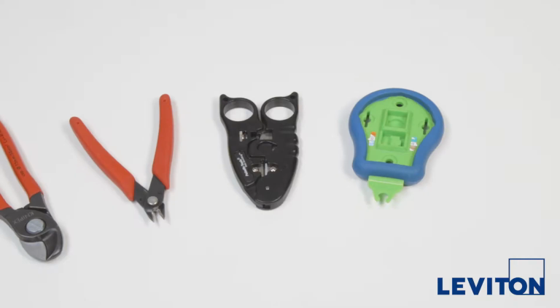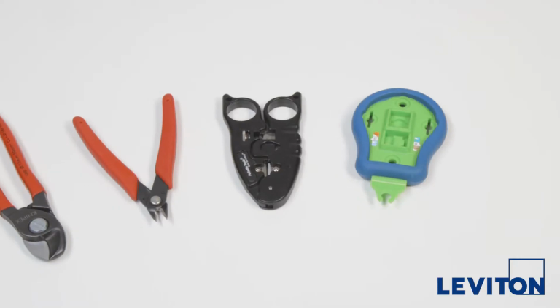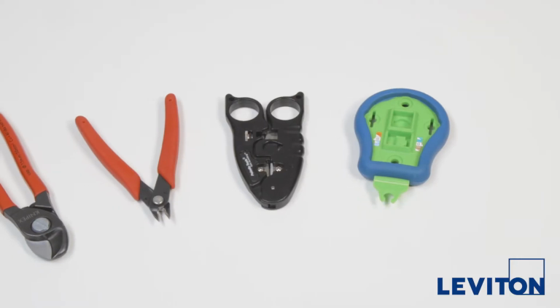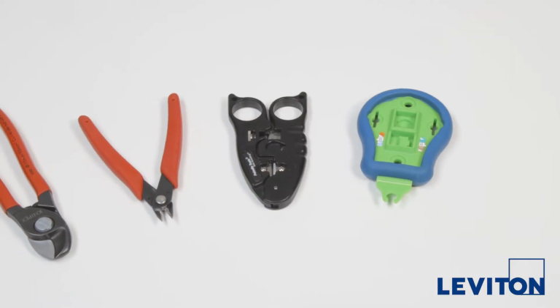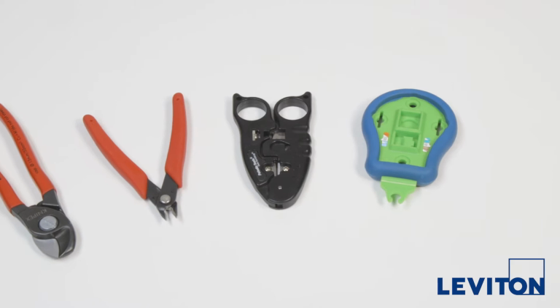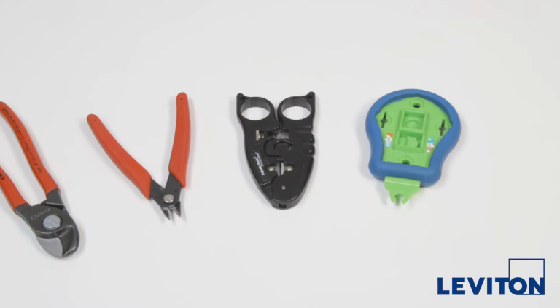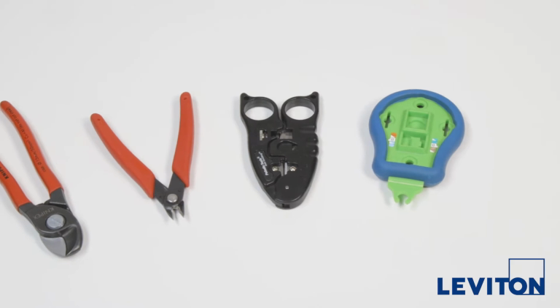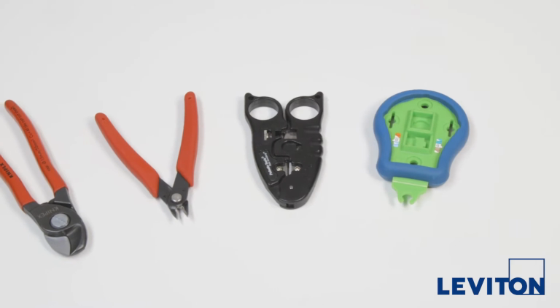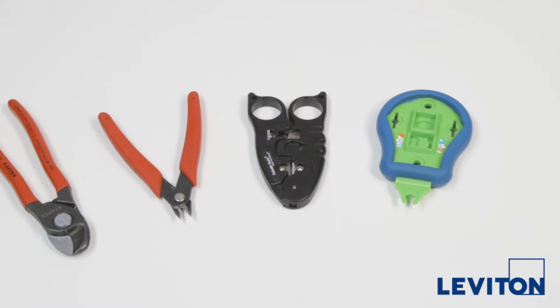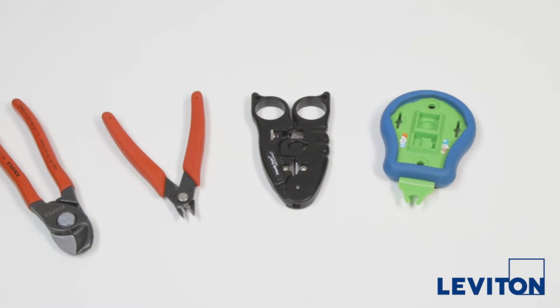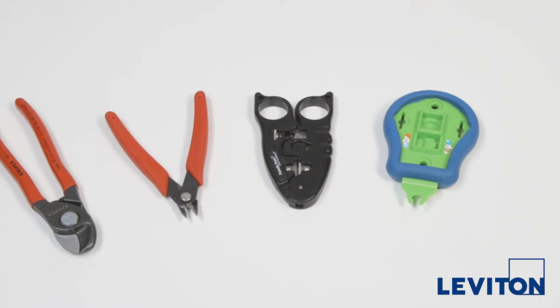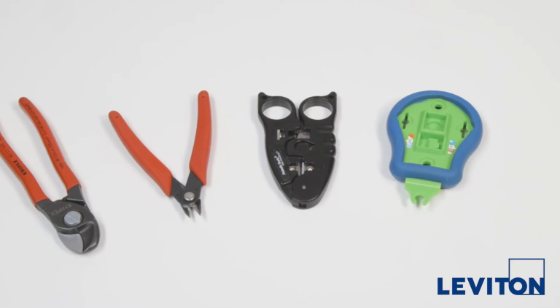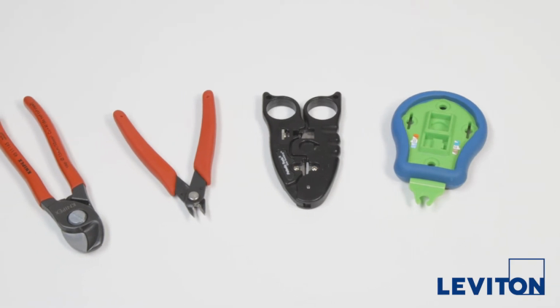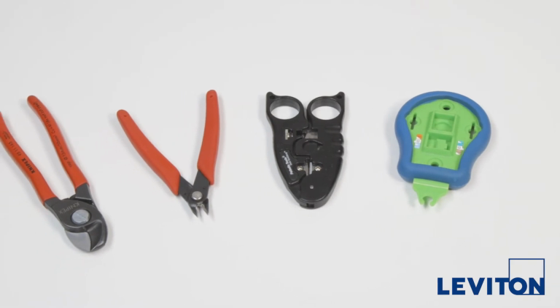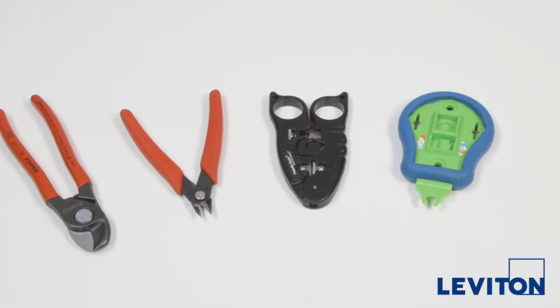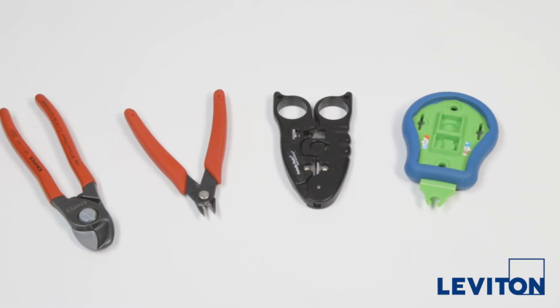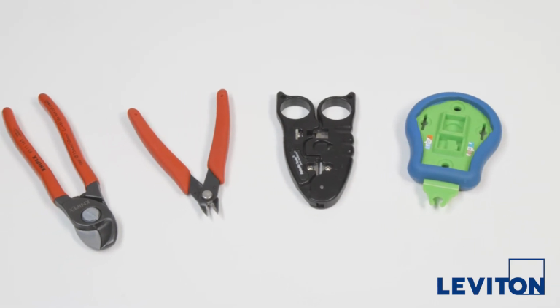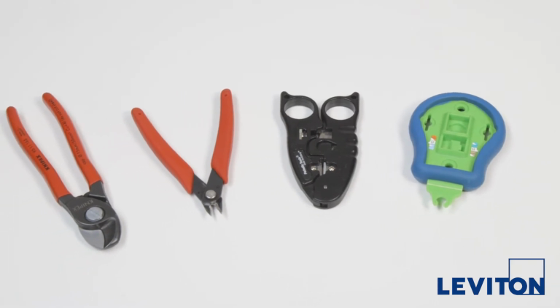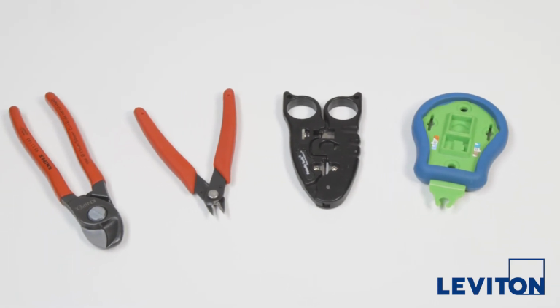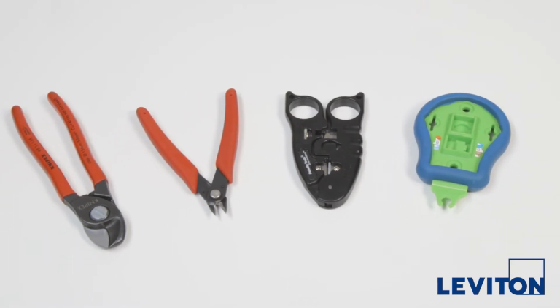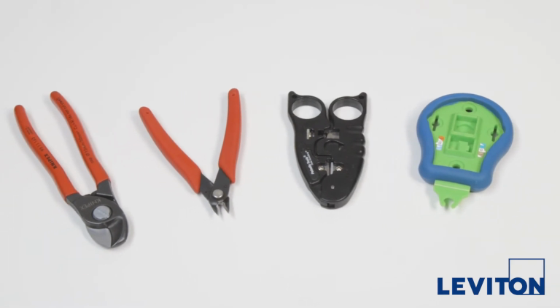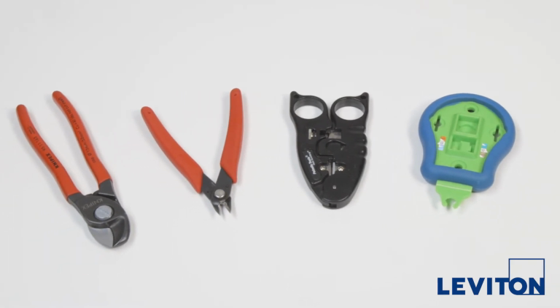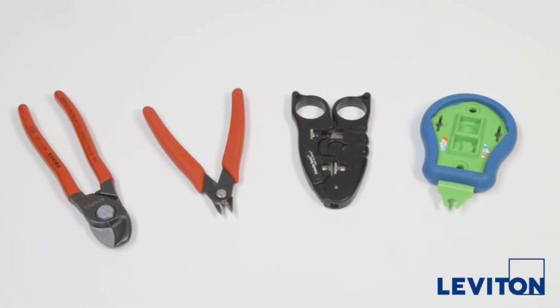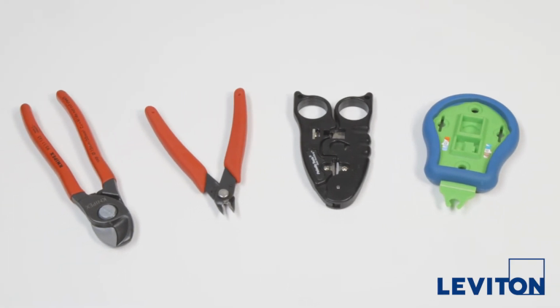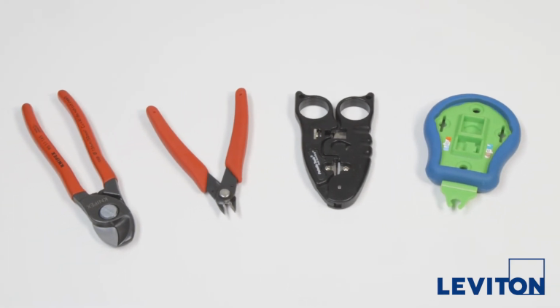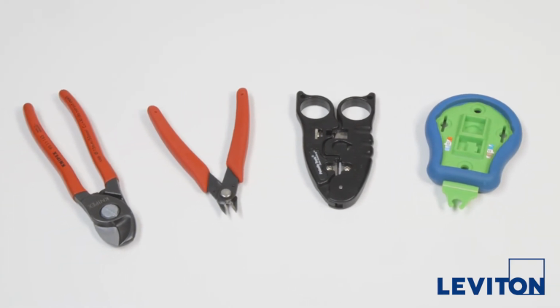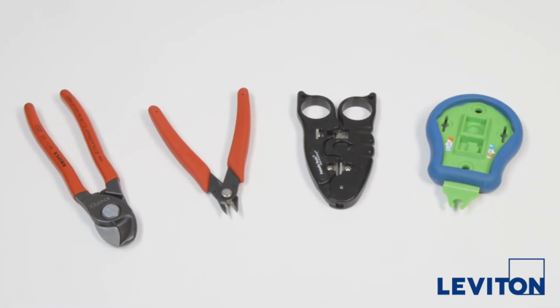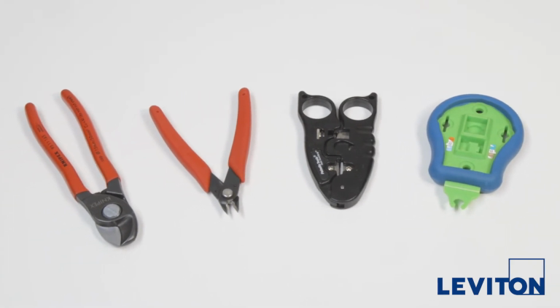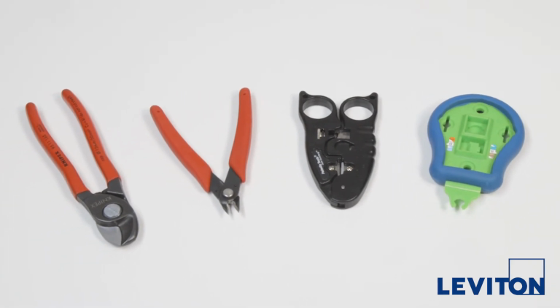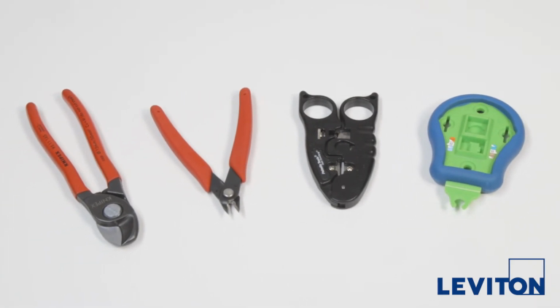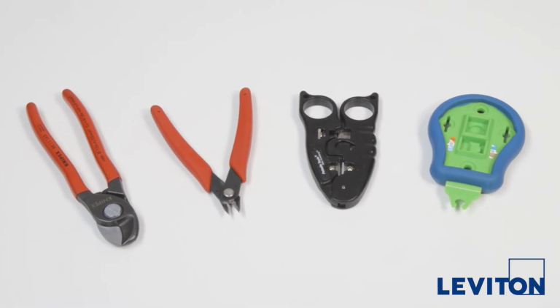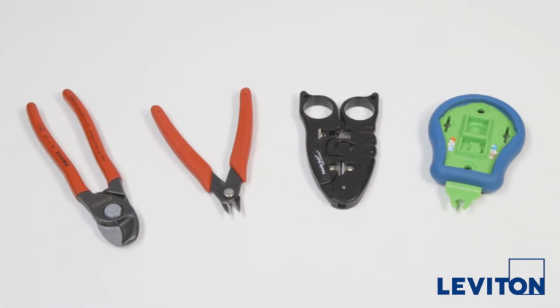We'll need a palm termination tool, a cable strip tool, and a pair of flush cutters.